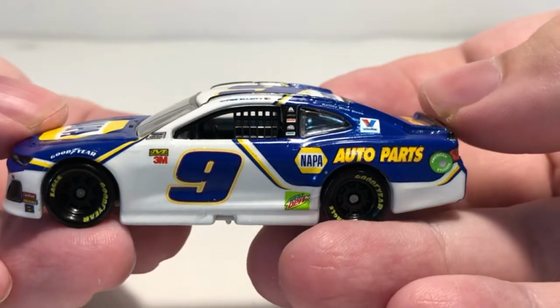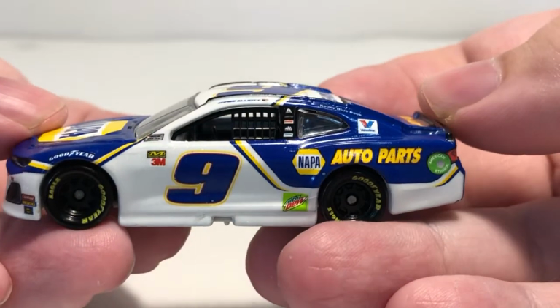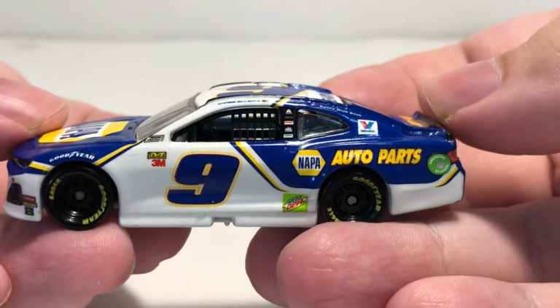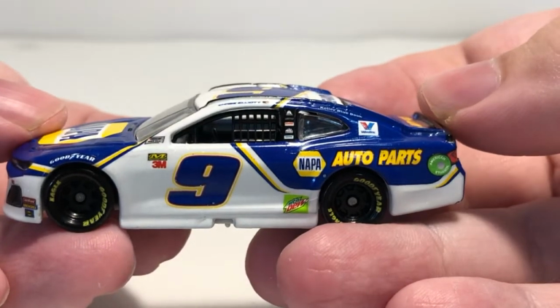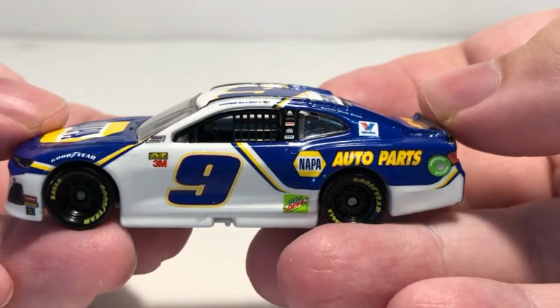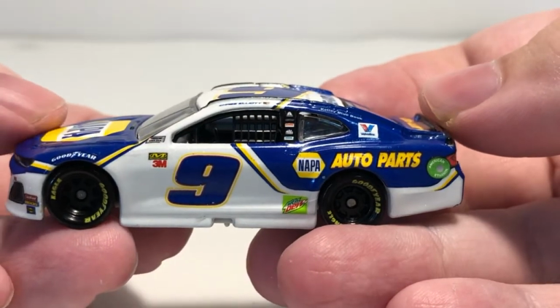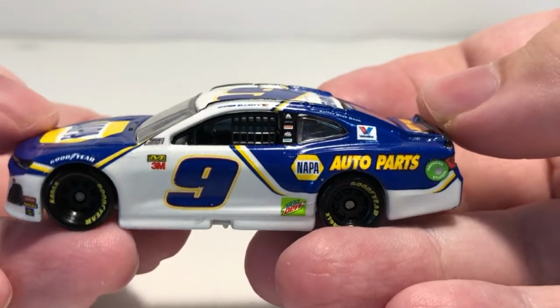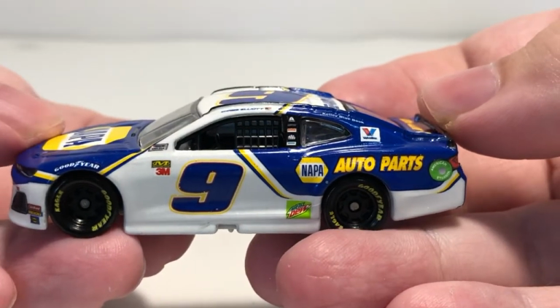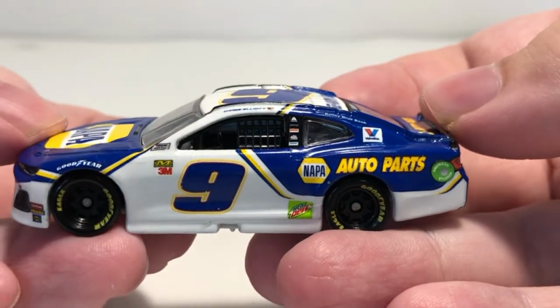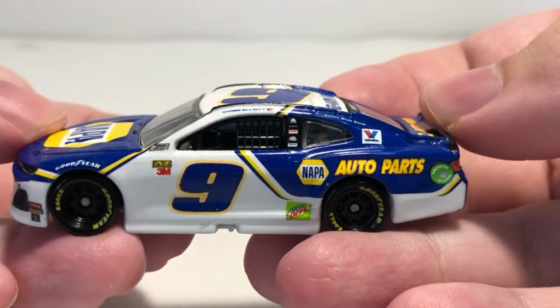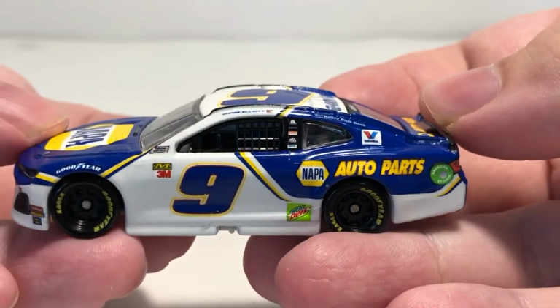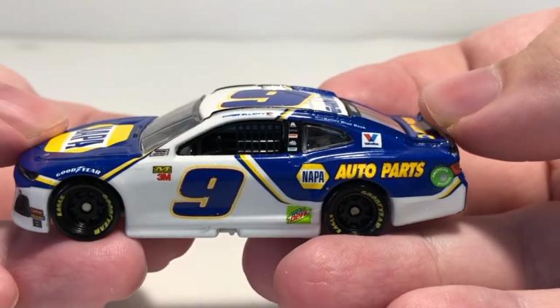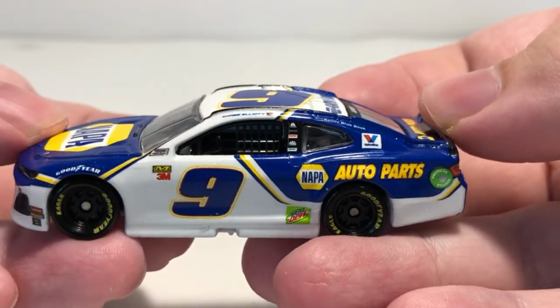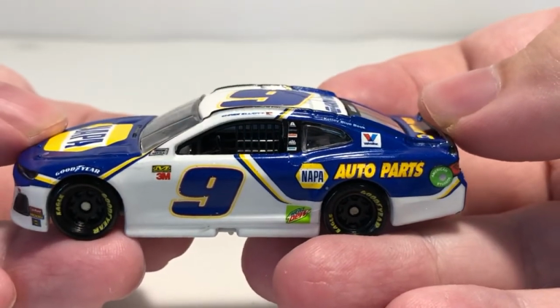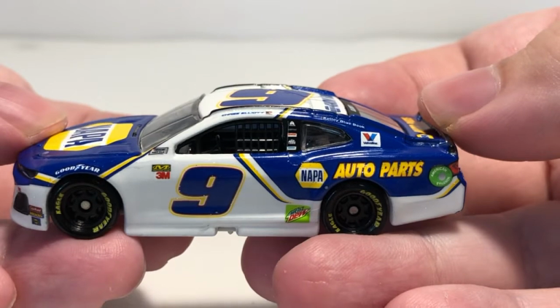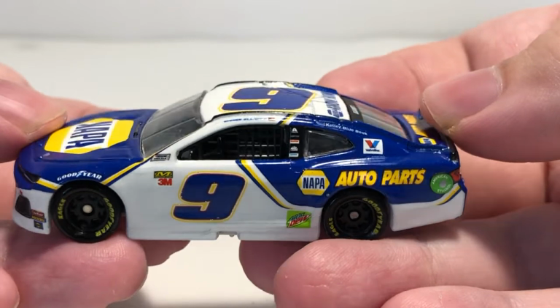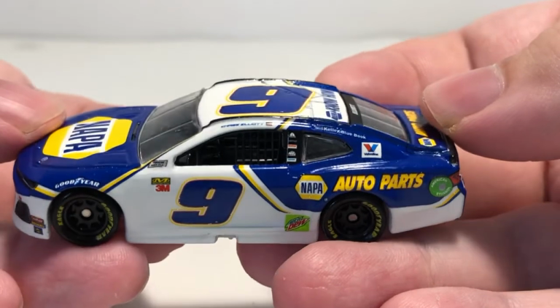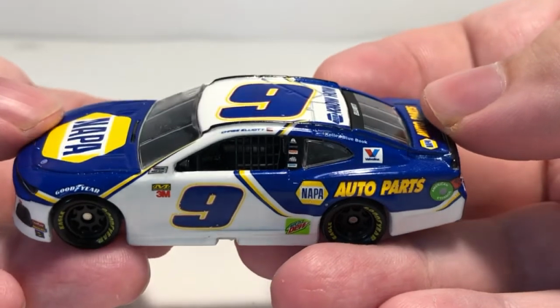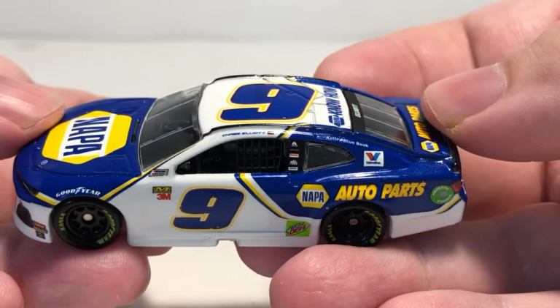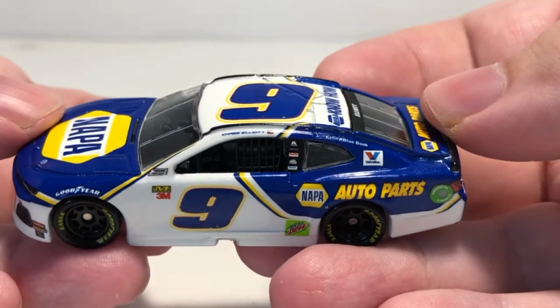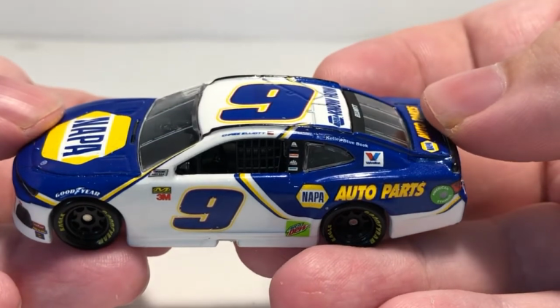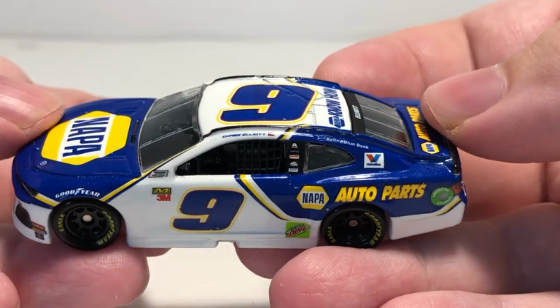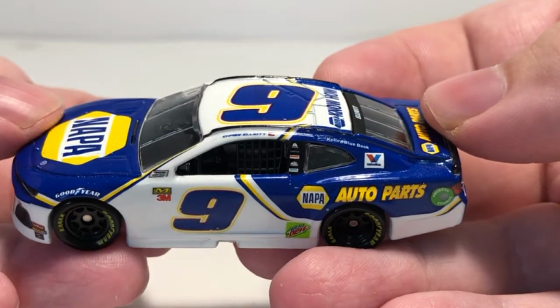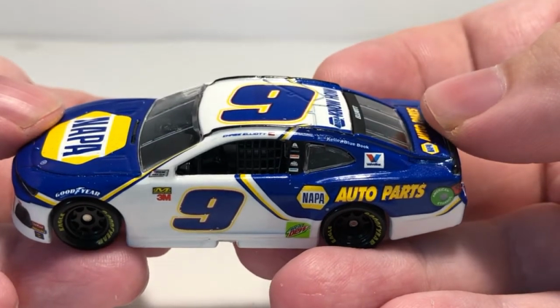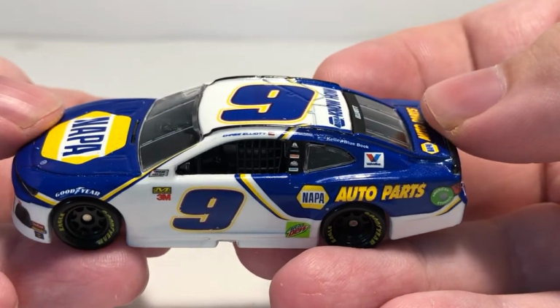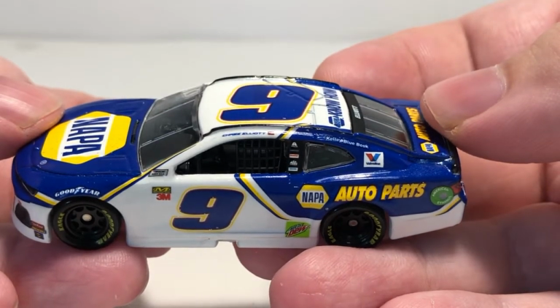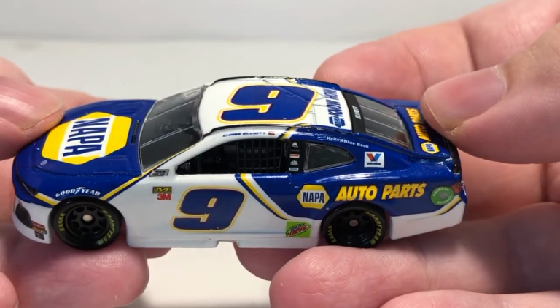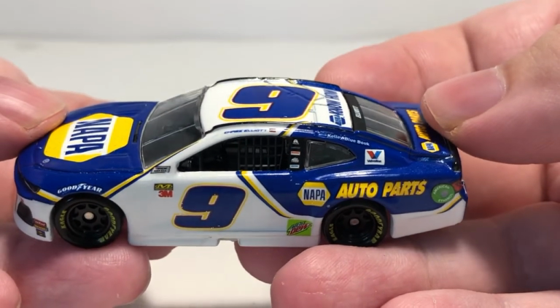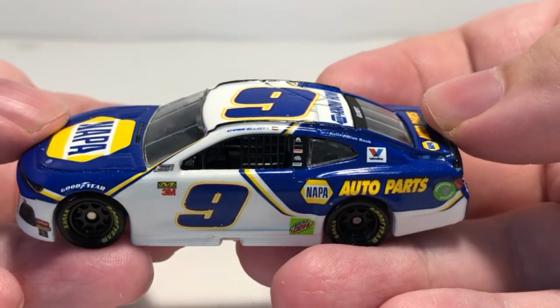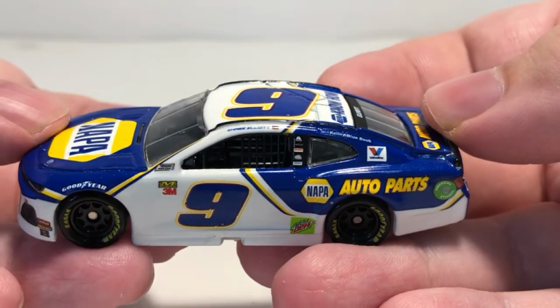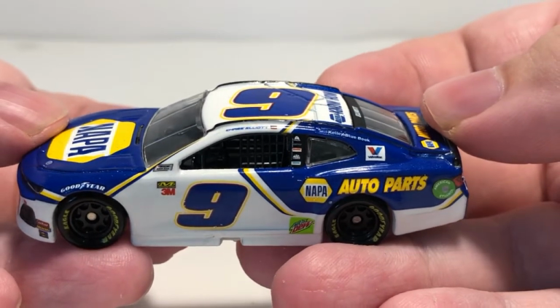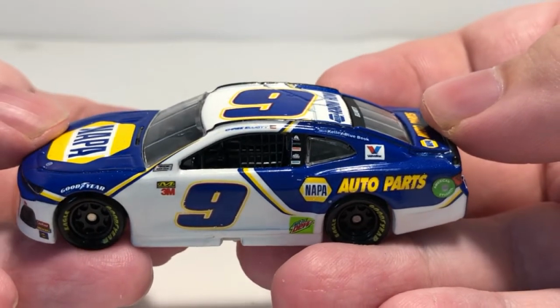Valvoline is featured right there on the C-post, with Kelly Blue Book on the C-post as well.